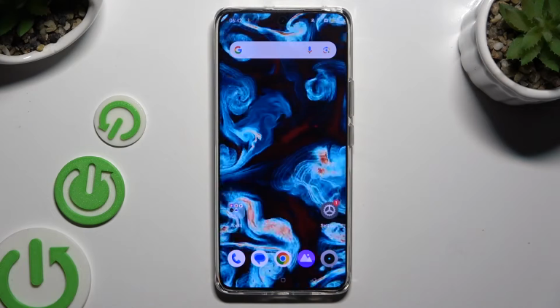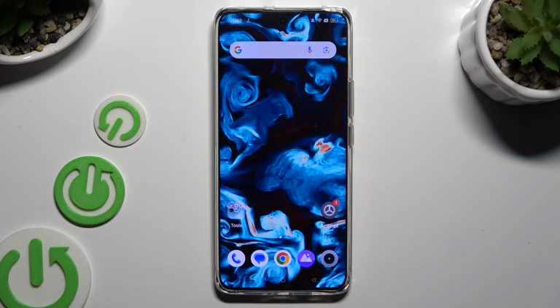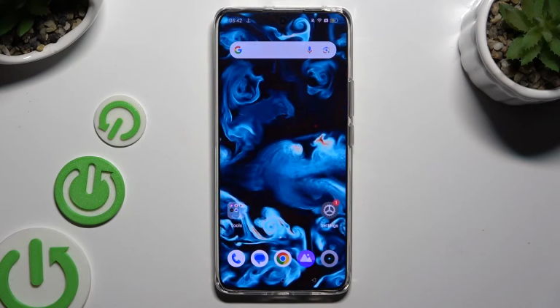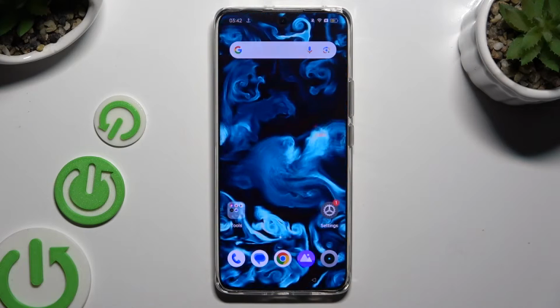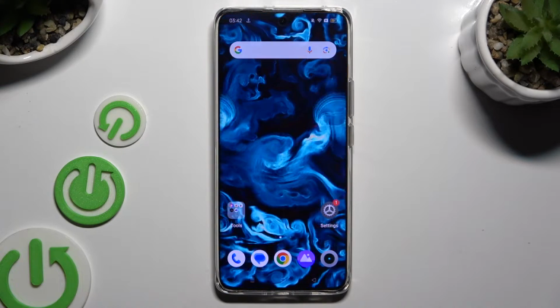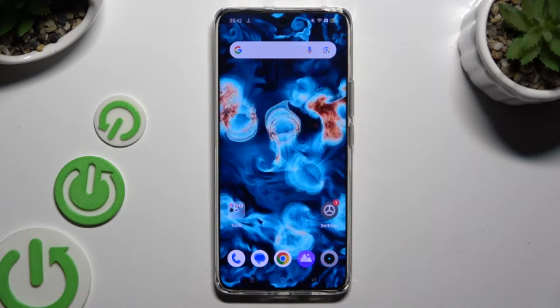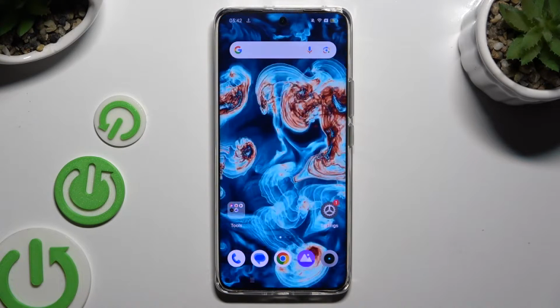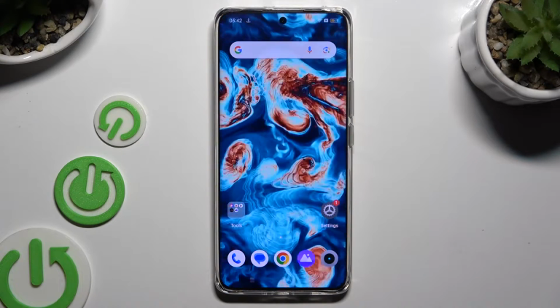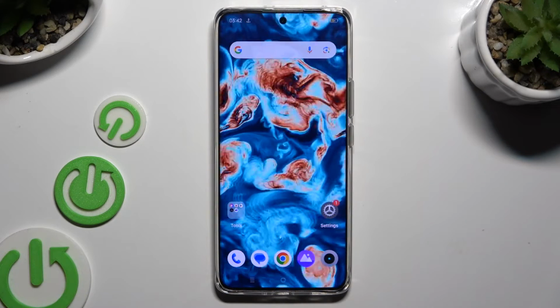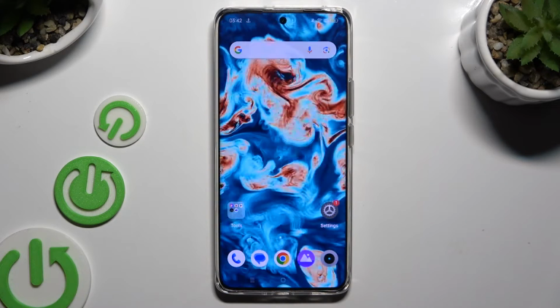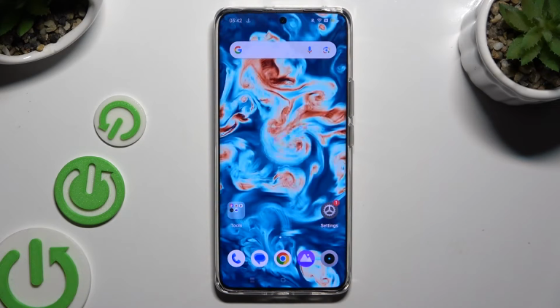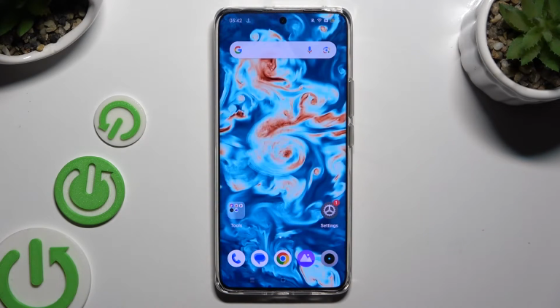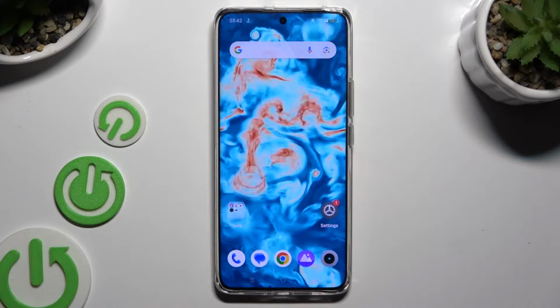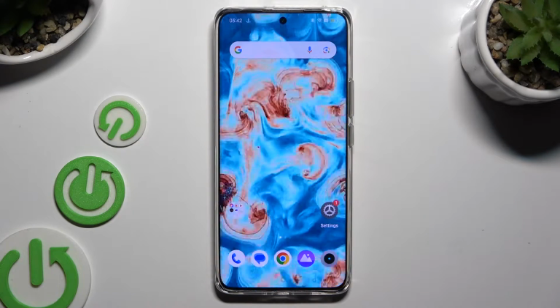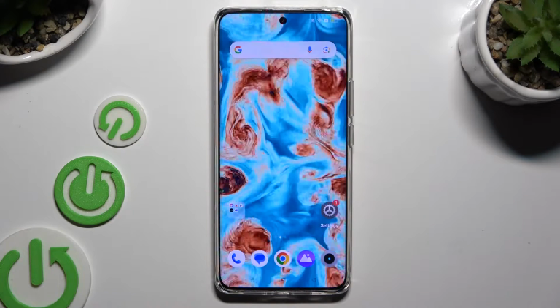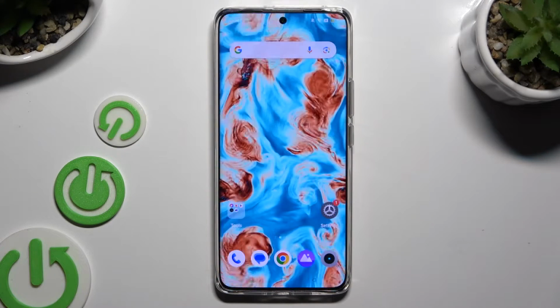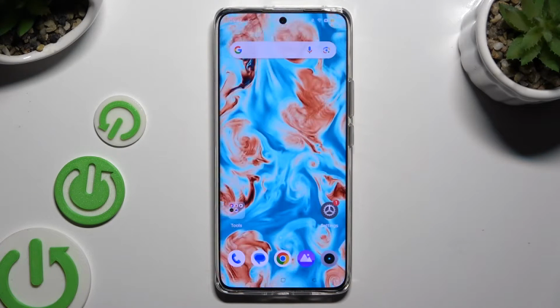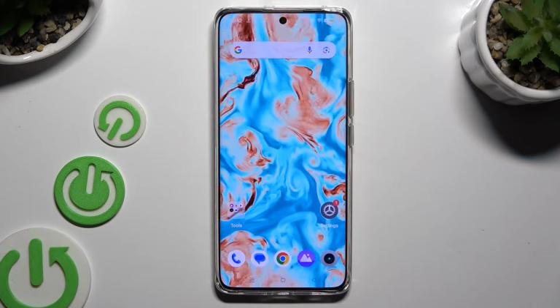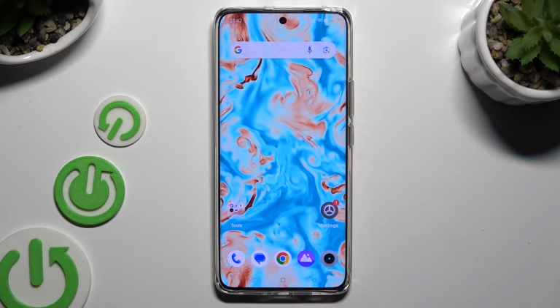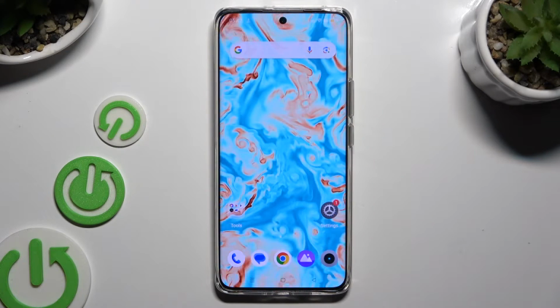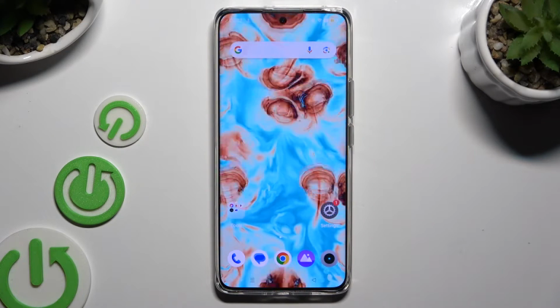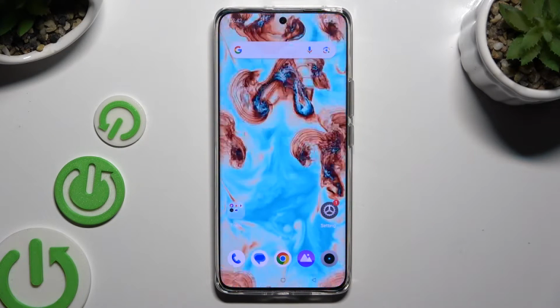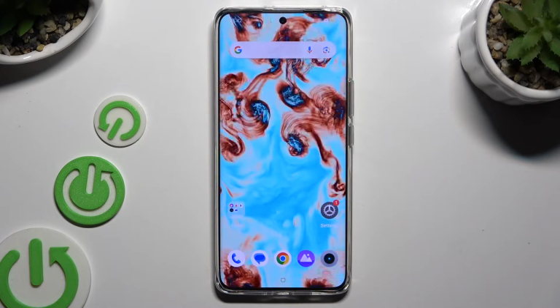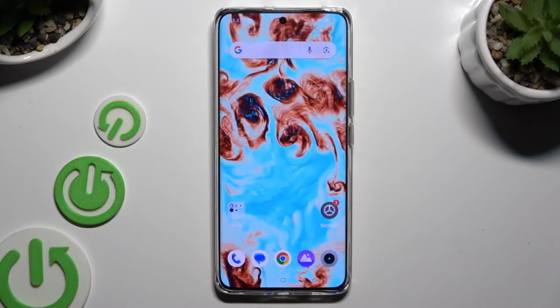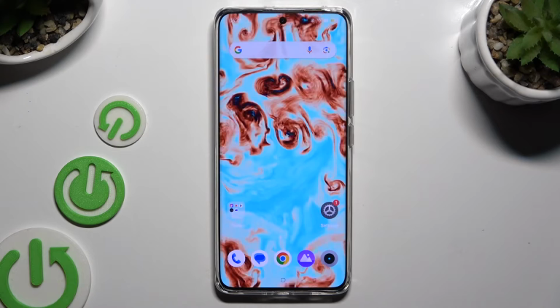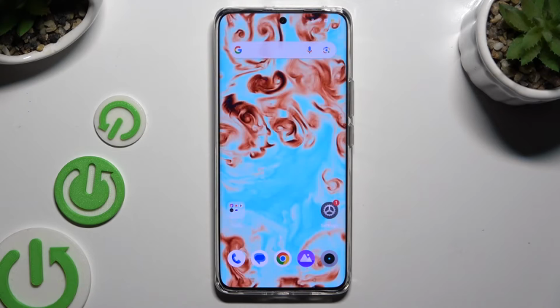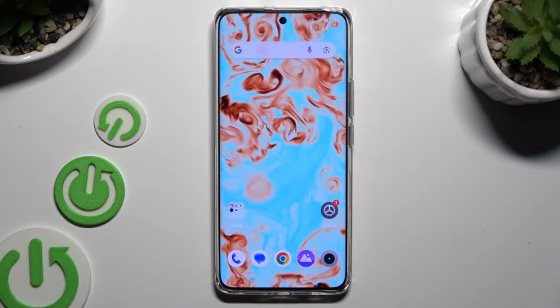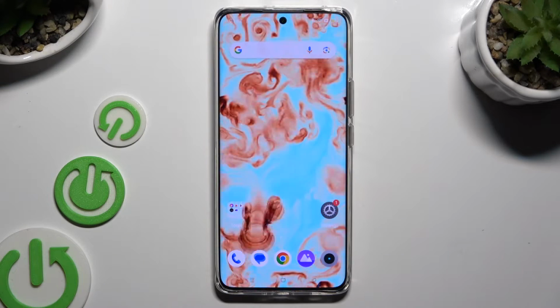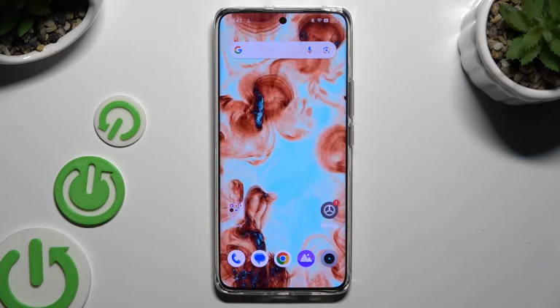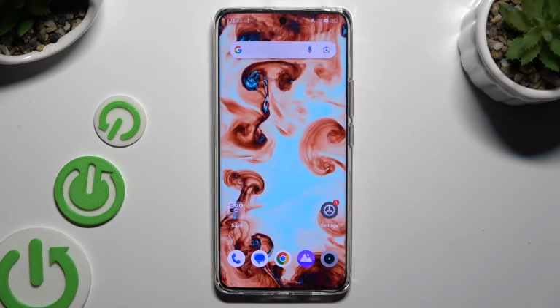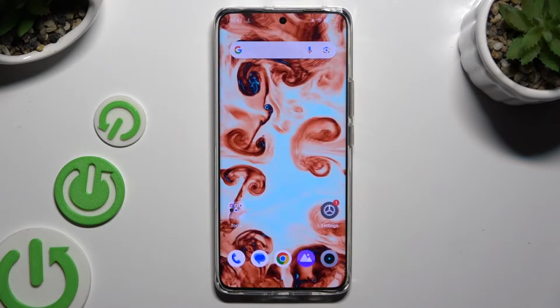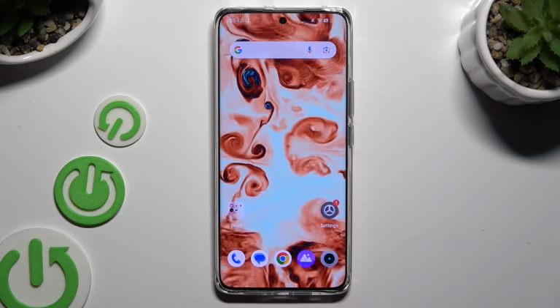In front of me is the Realme 12 Pro, and today I would like to show you how you can set up face unlock.